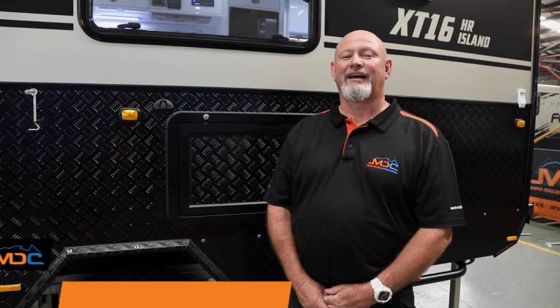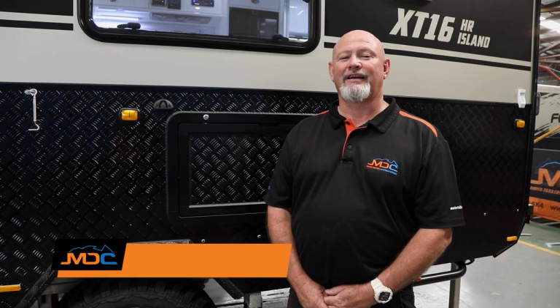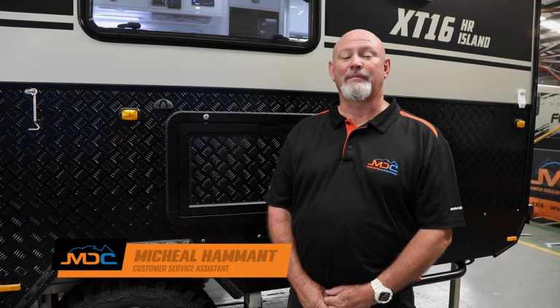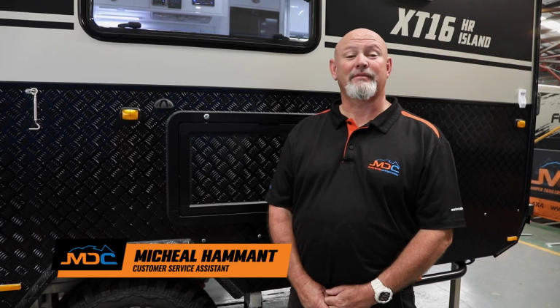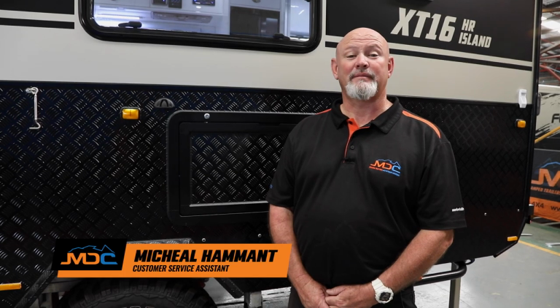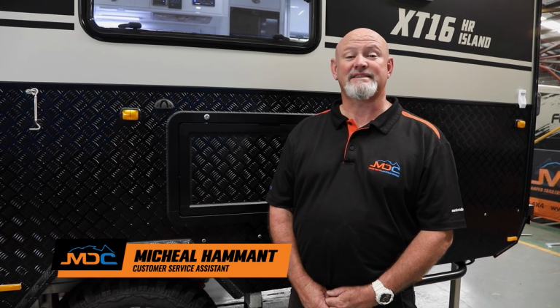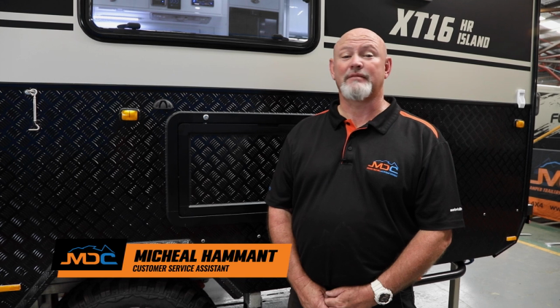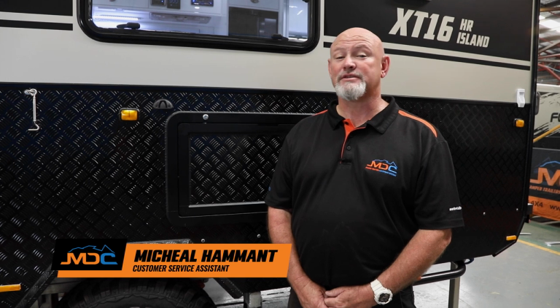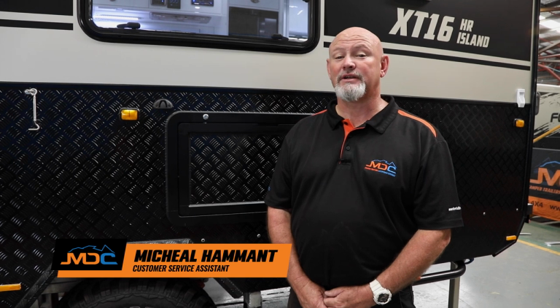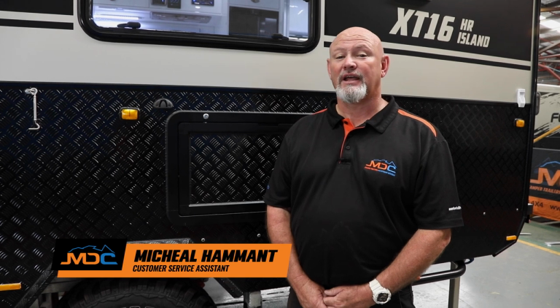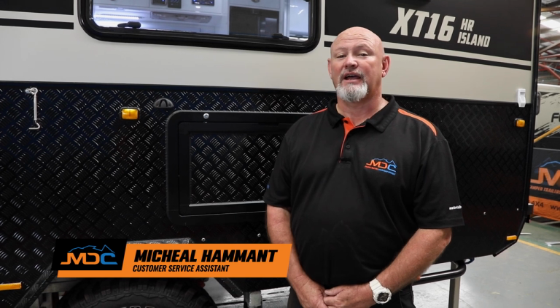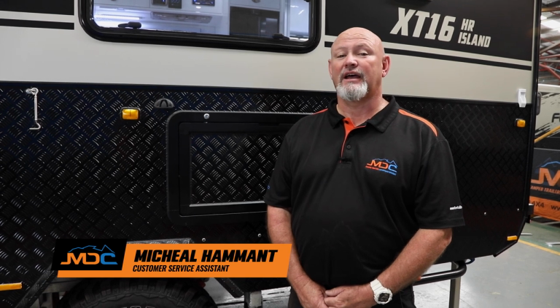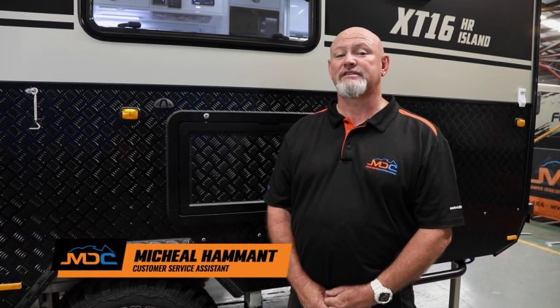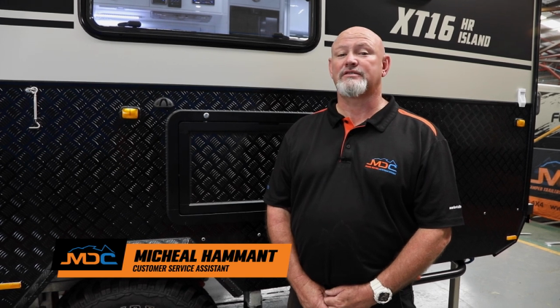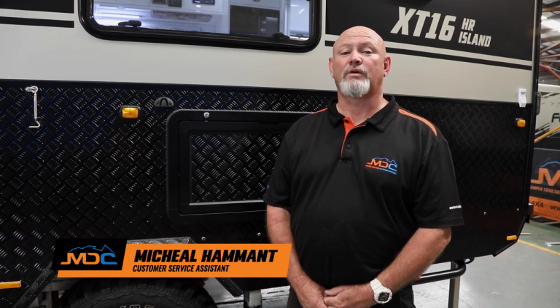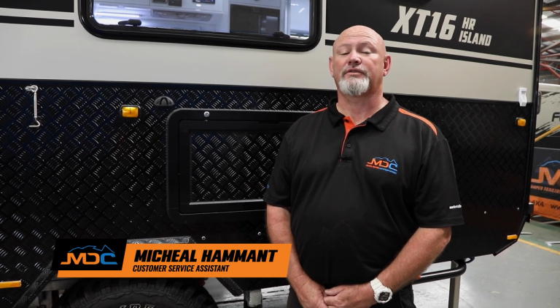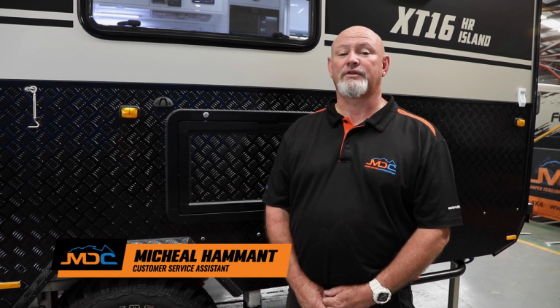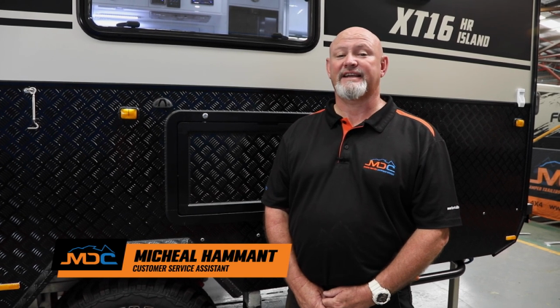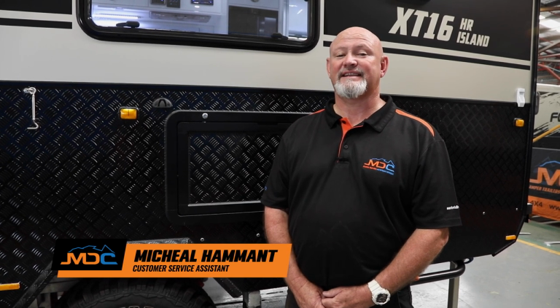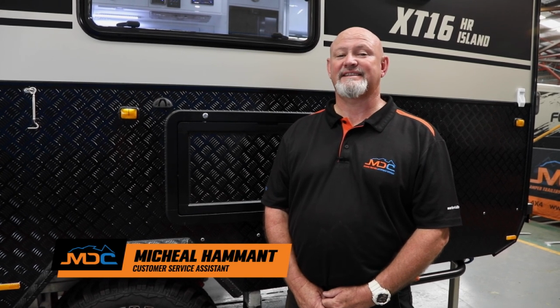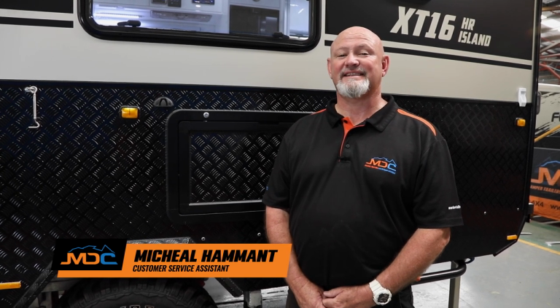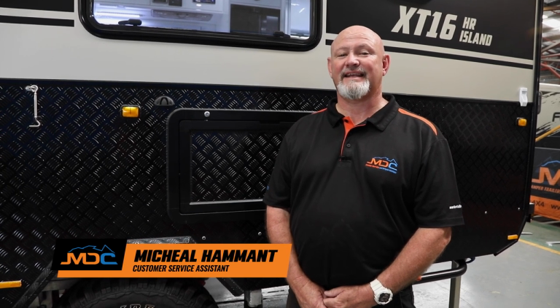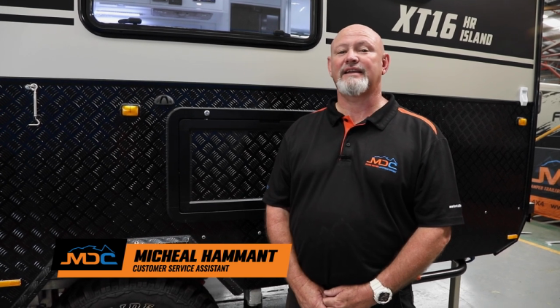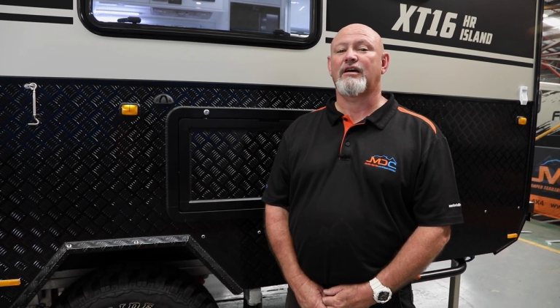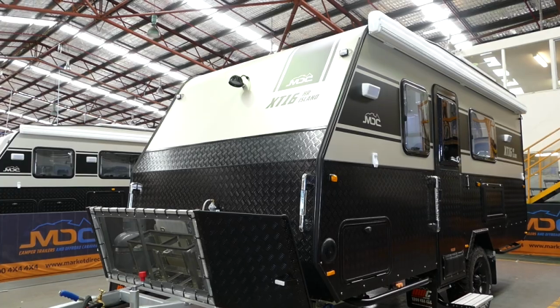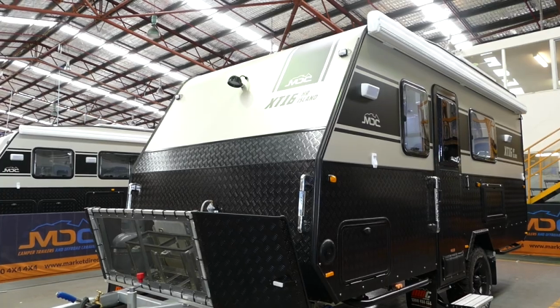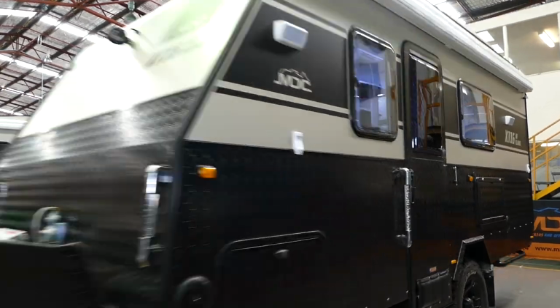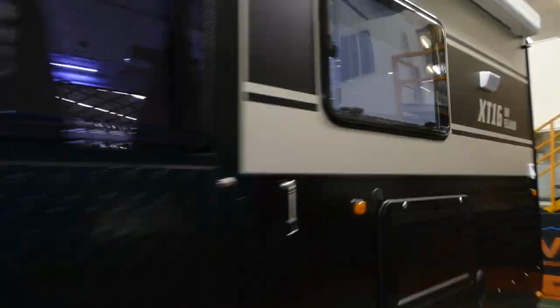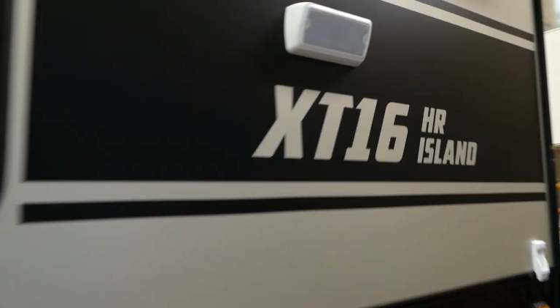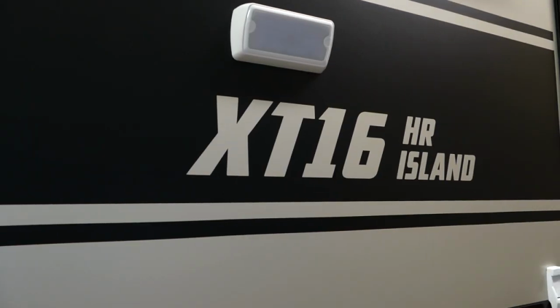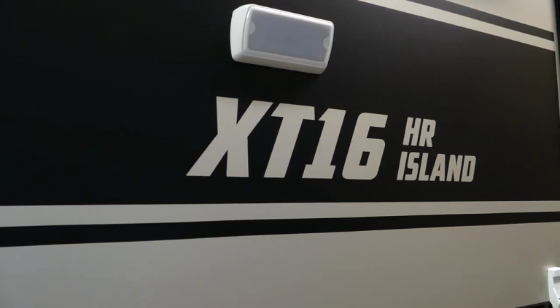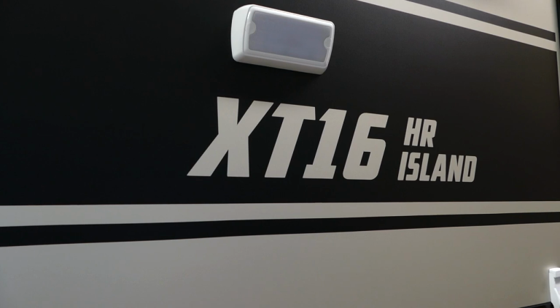Hi, I'm Mick from MDC in Brisbane, and this is your walkthrough on your XT16 Island Bed. Let's go have a look.